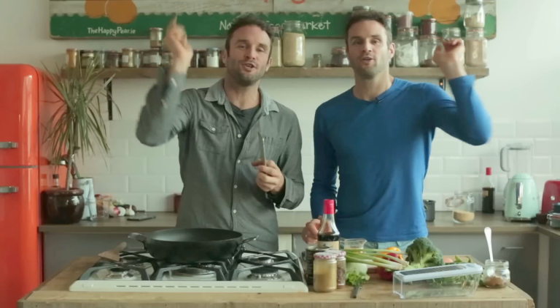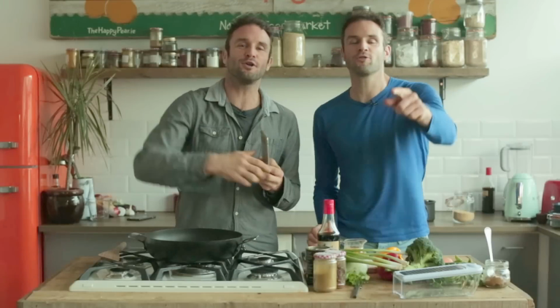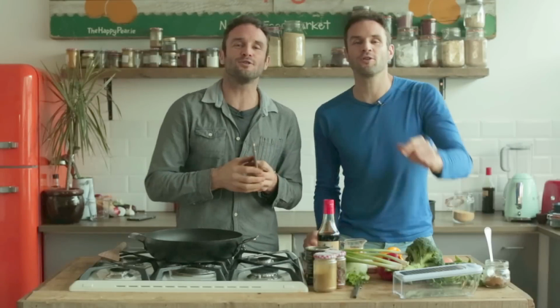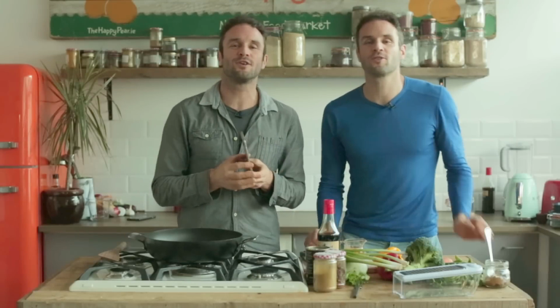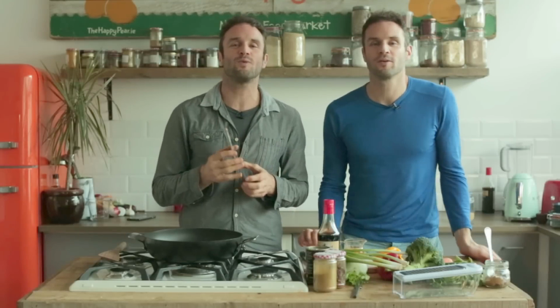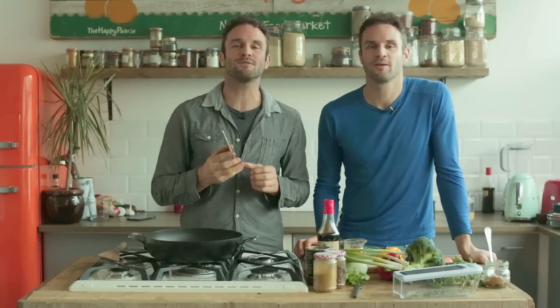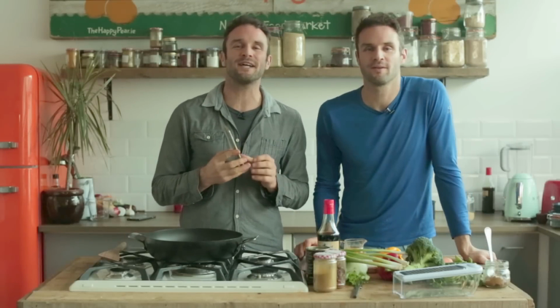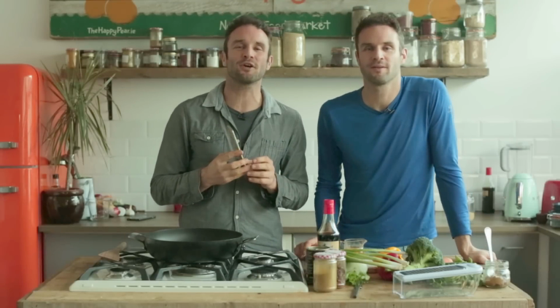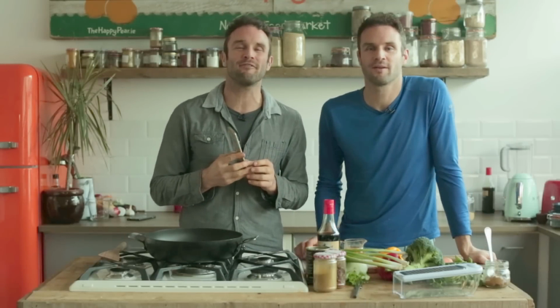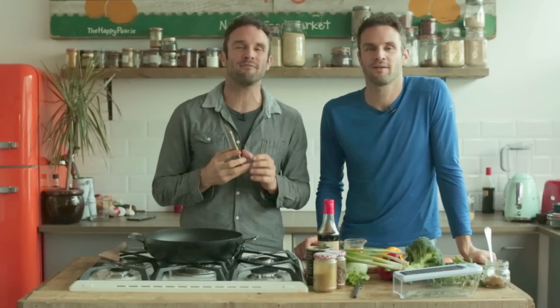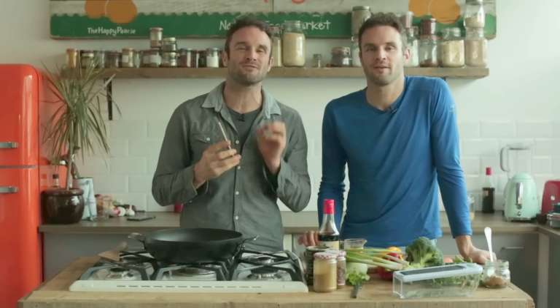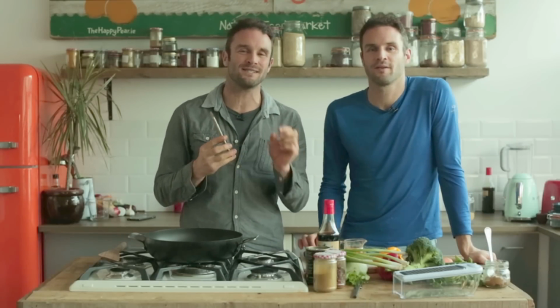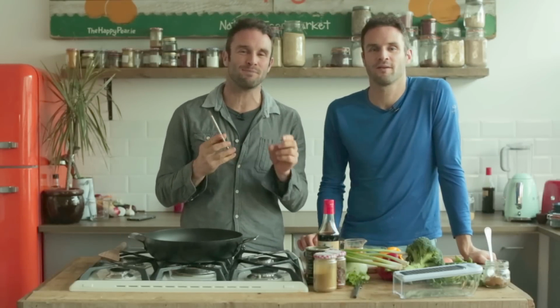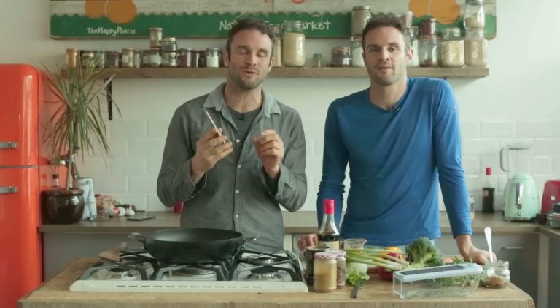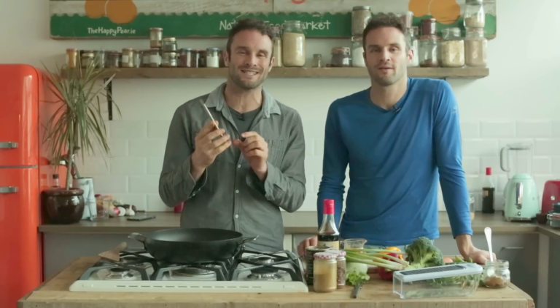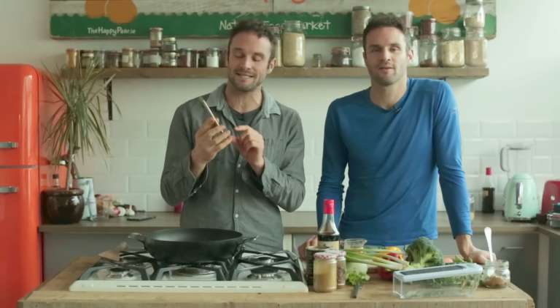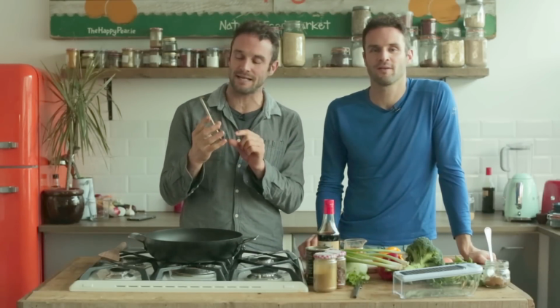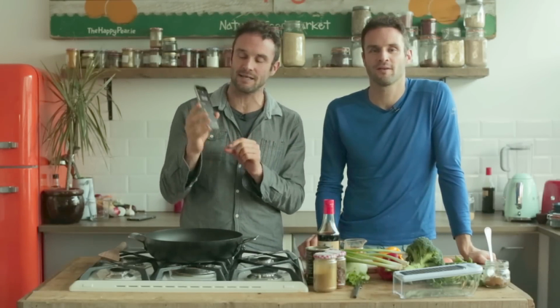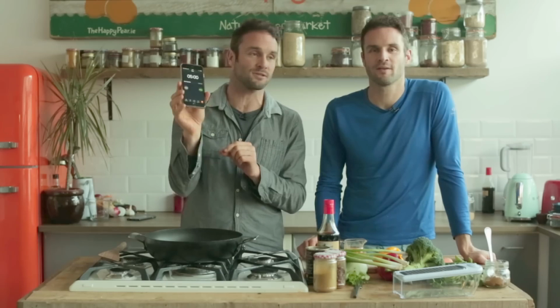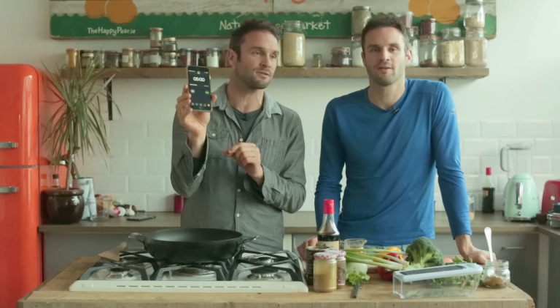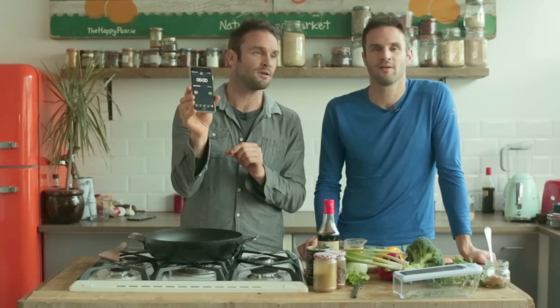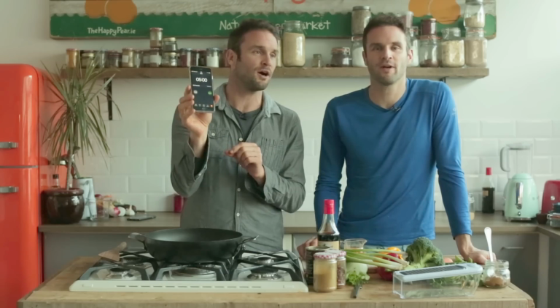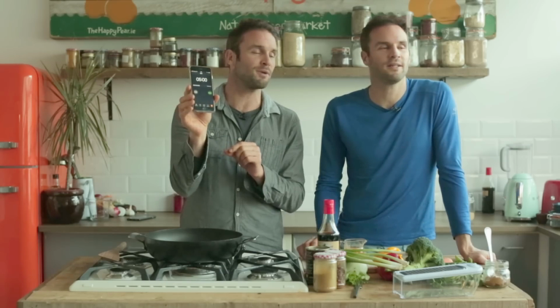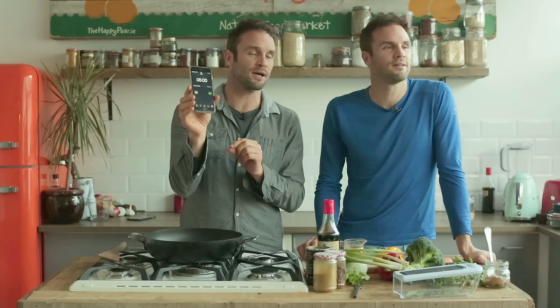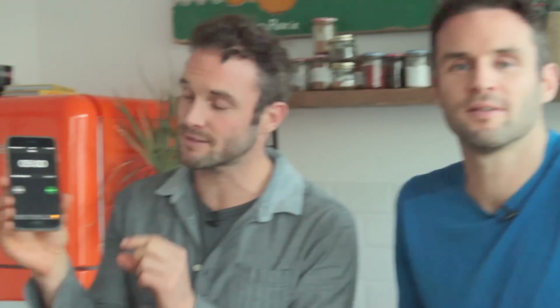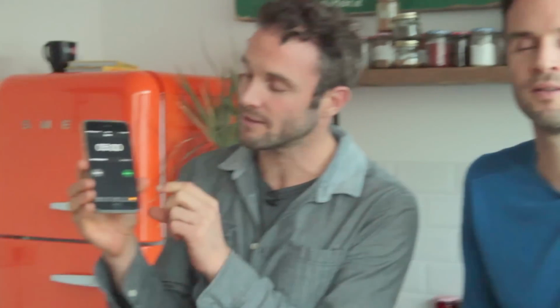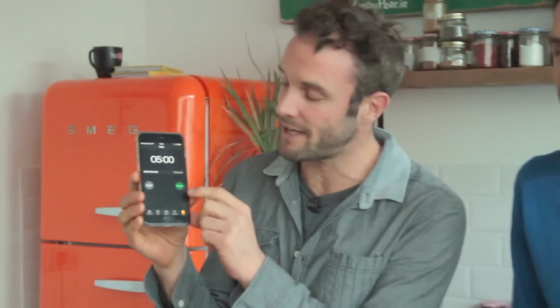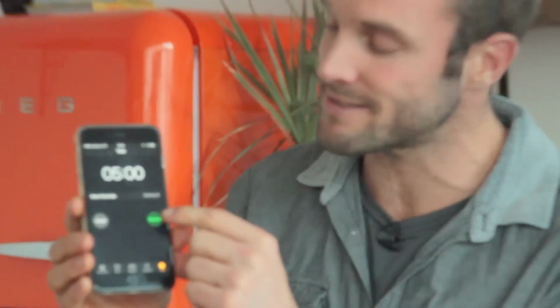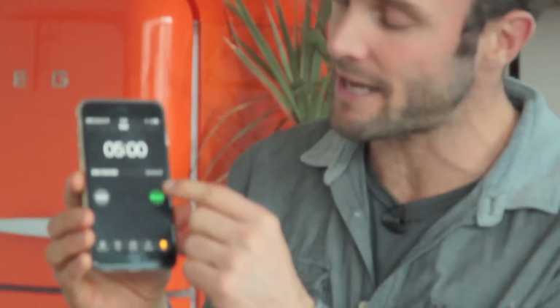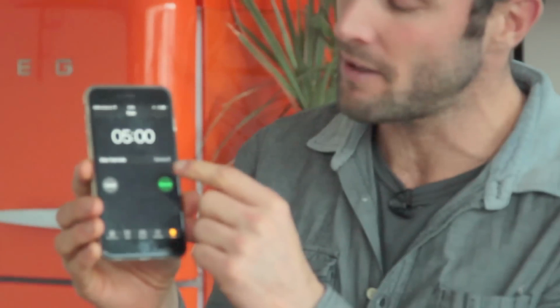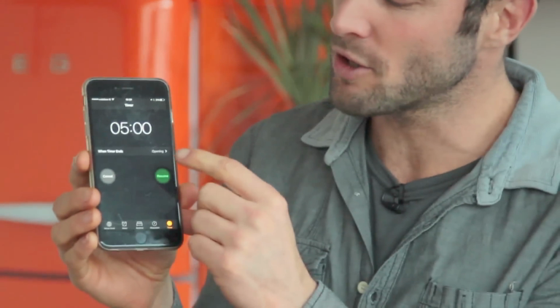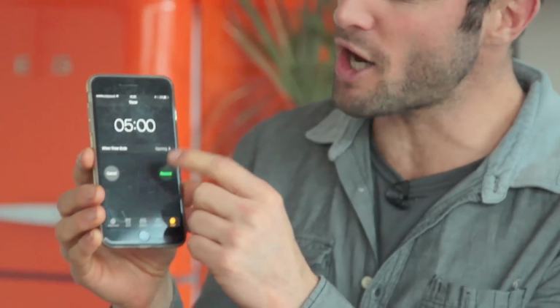Yo dudes! Welcome to VegCore in 5 minutes. Really simple, quick, tasty and delicious. Ready? On your marks, get set, go!